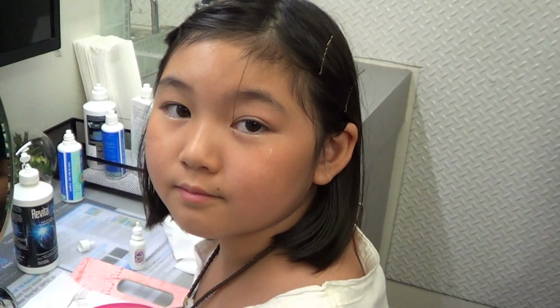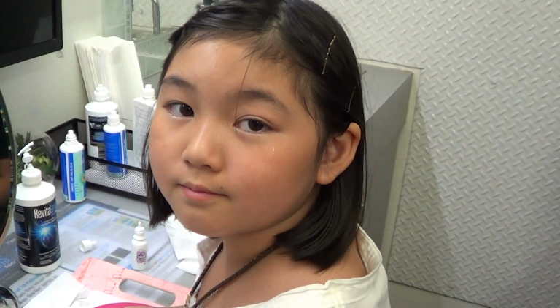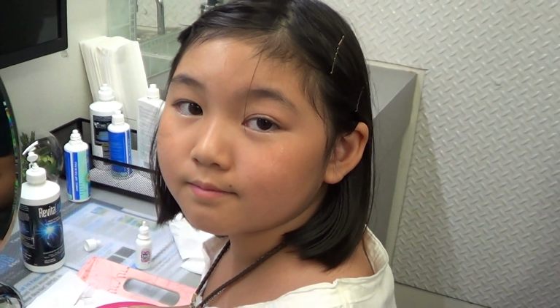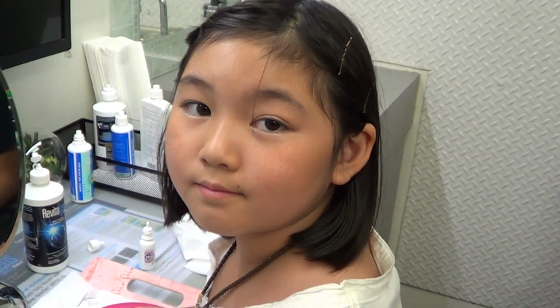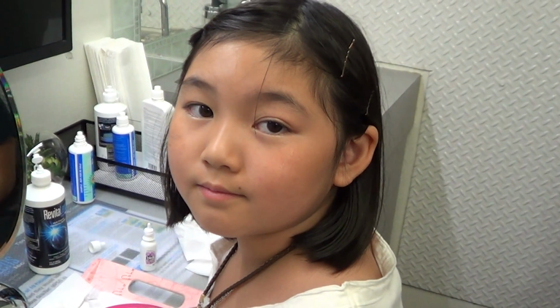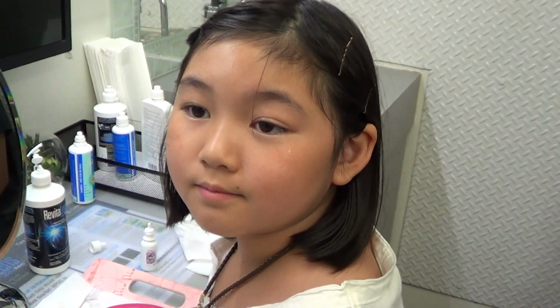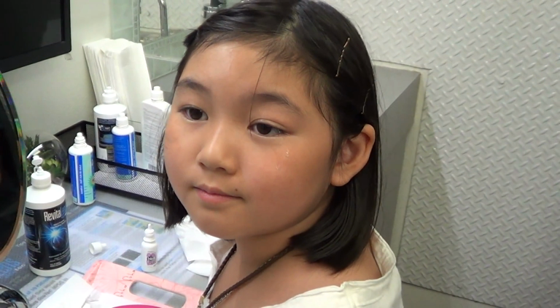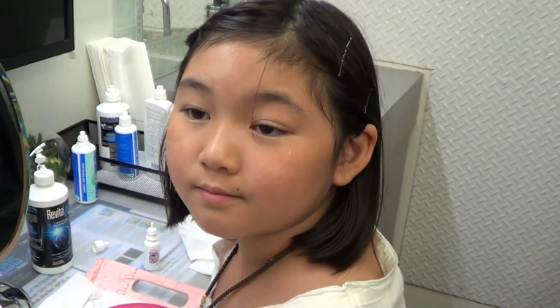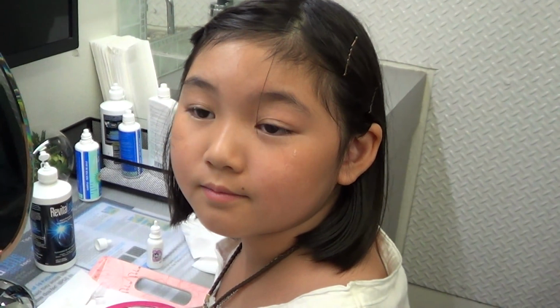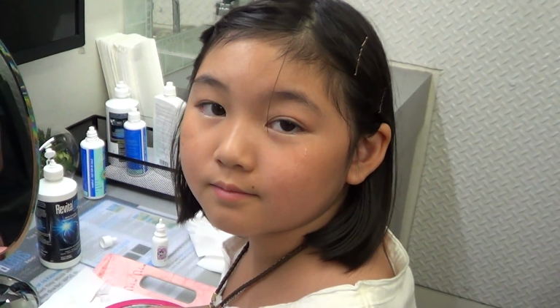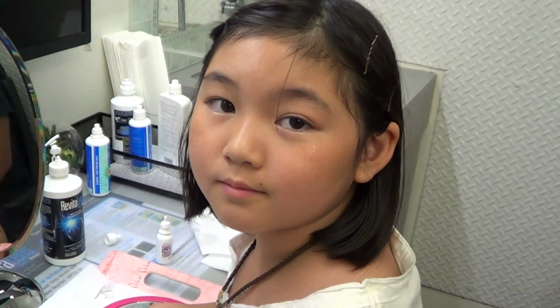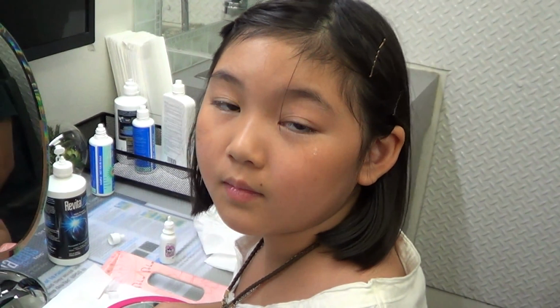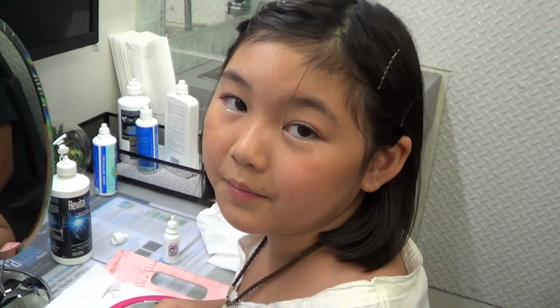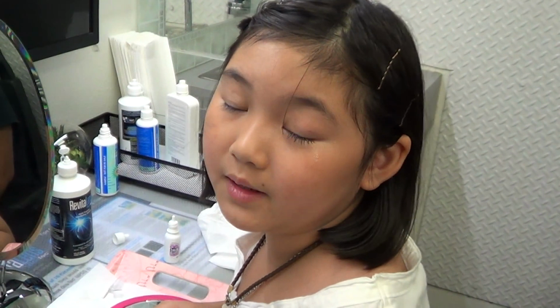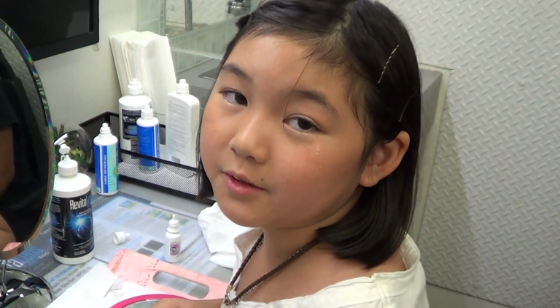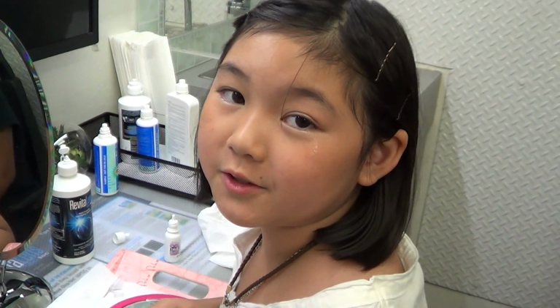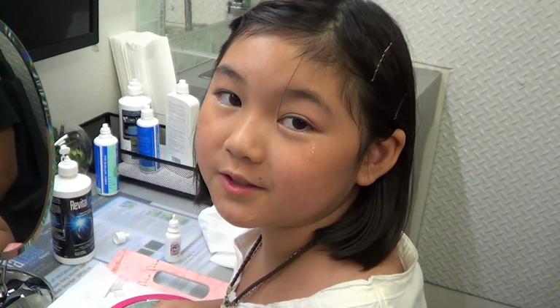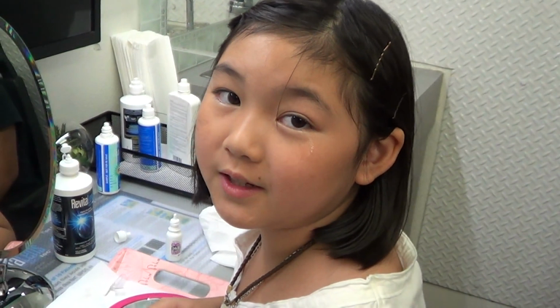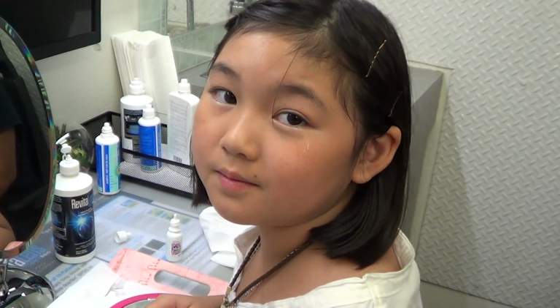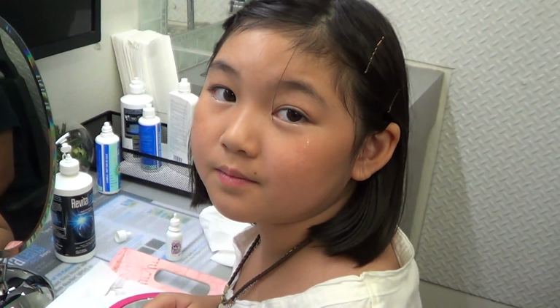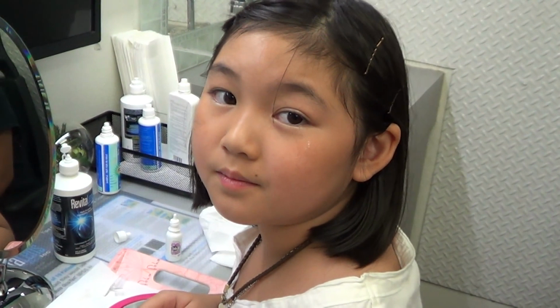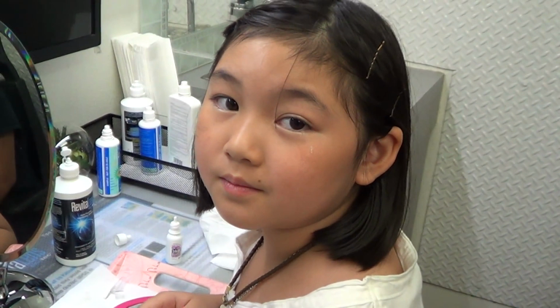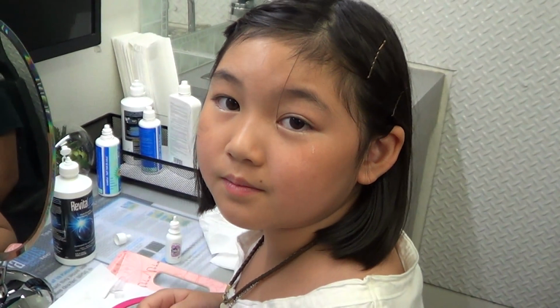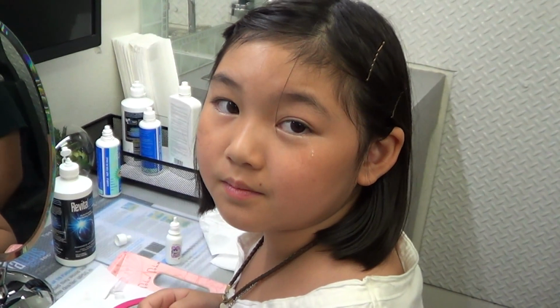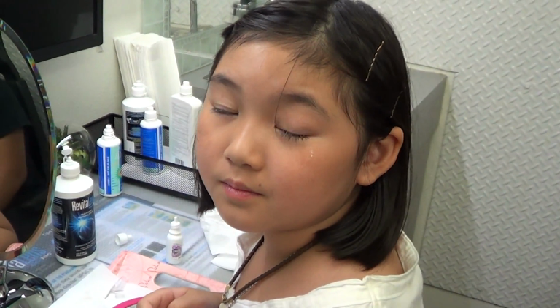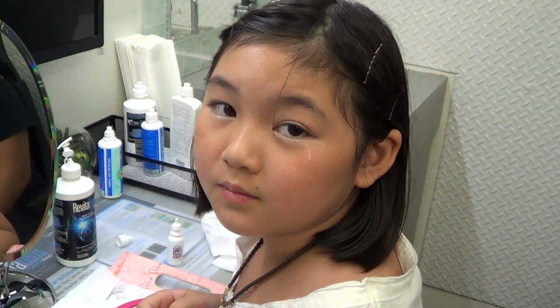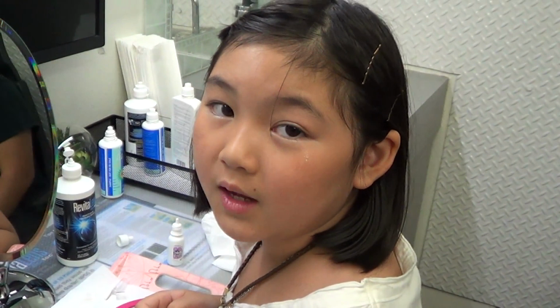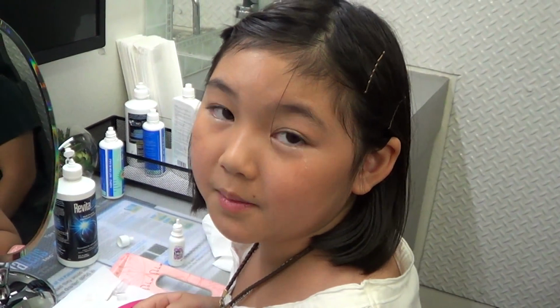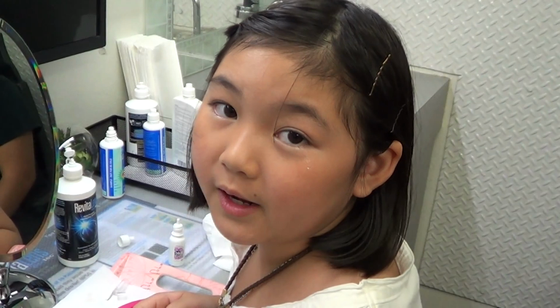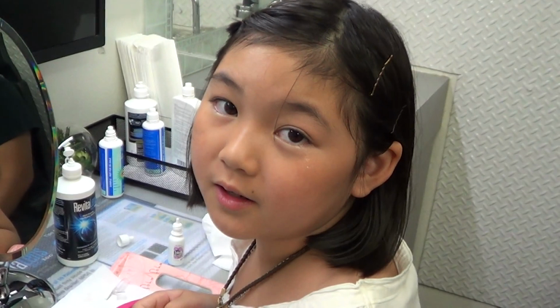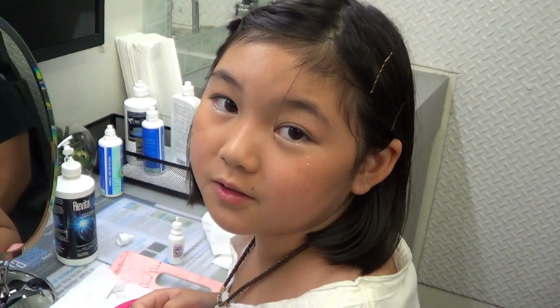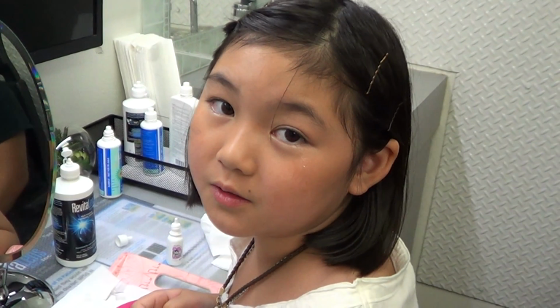Hello, what is your name? My name is Trishlyn. And how old are you? I'm nine years old.